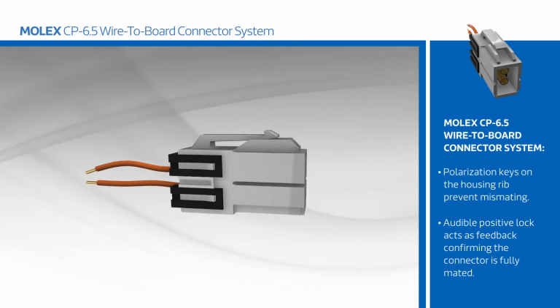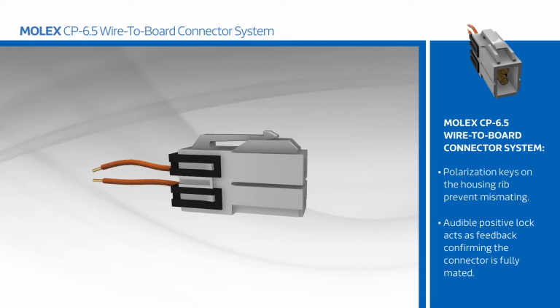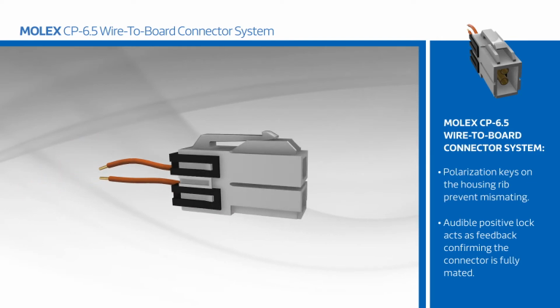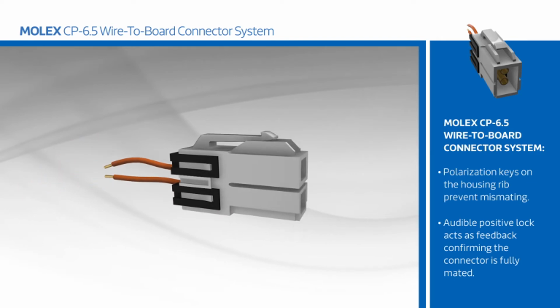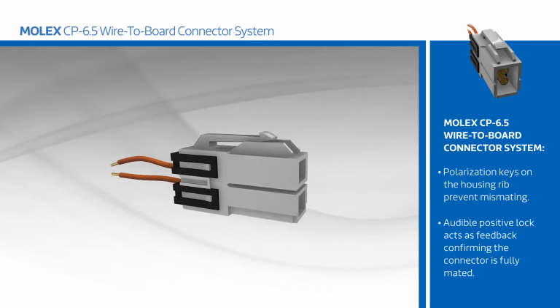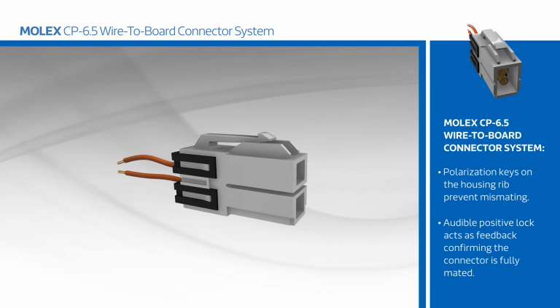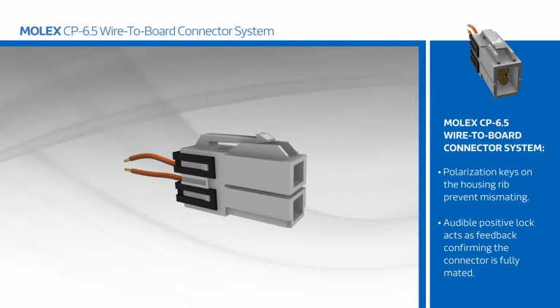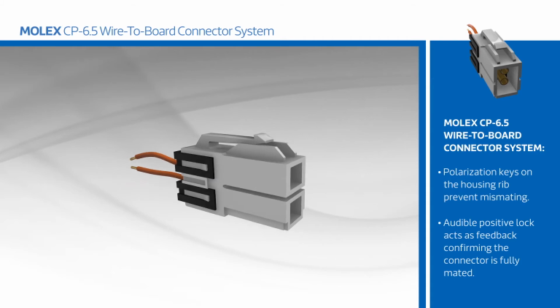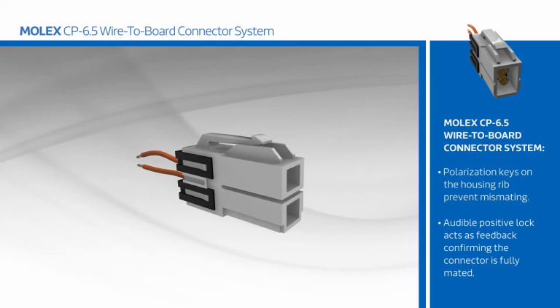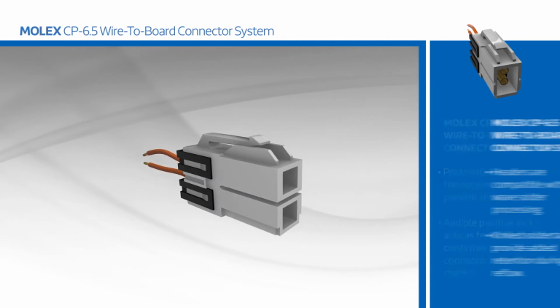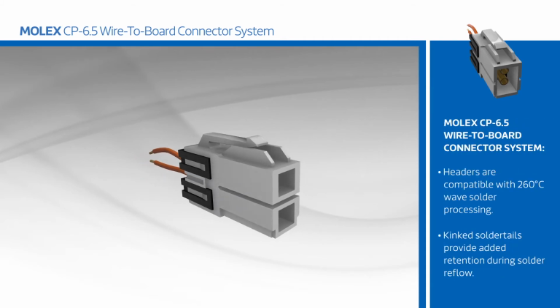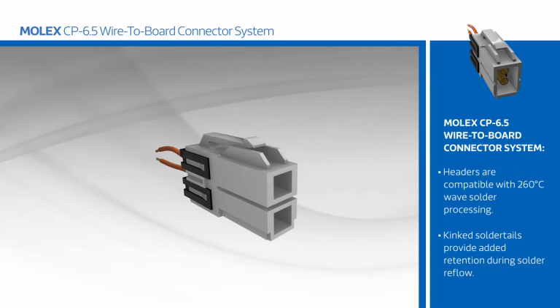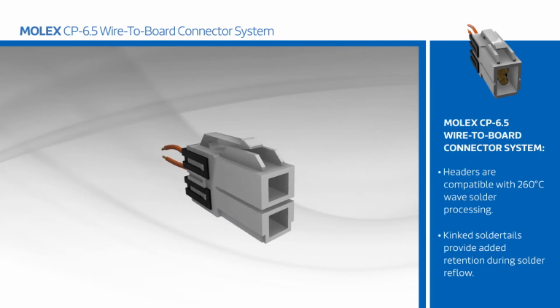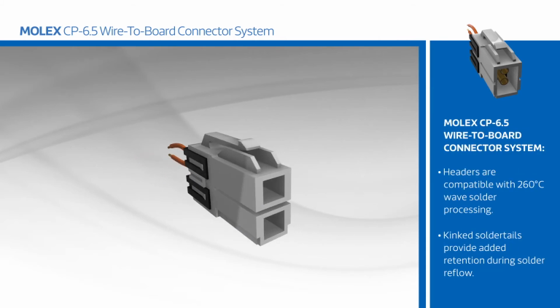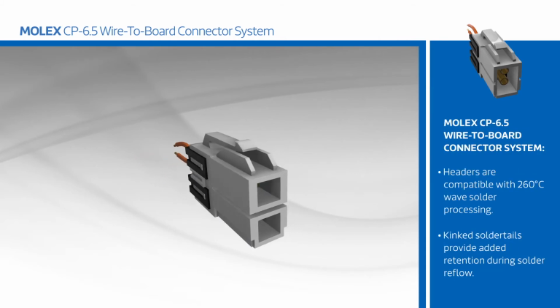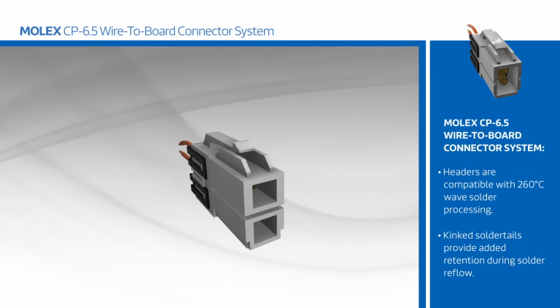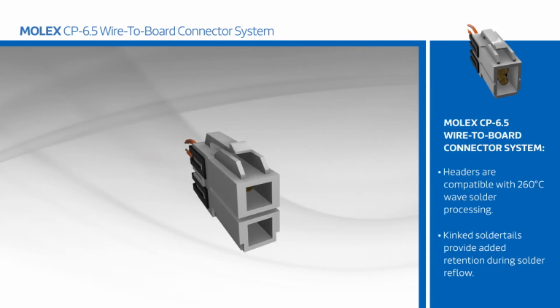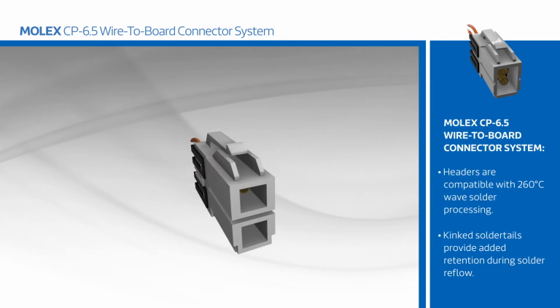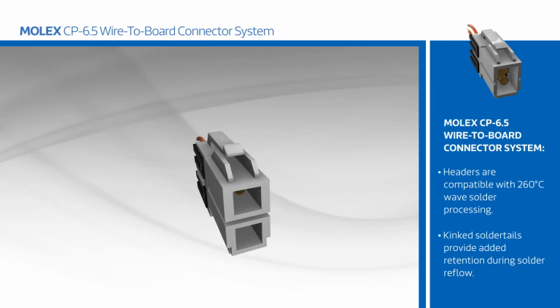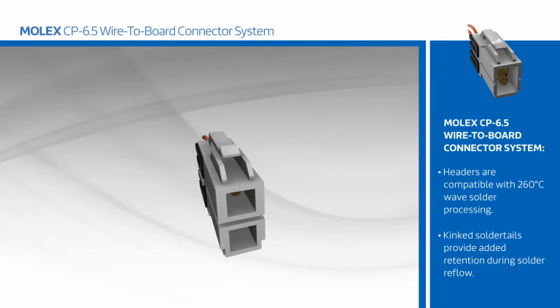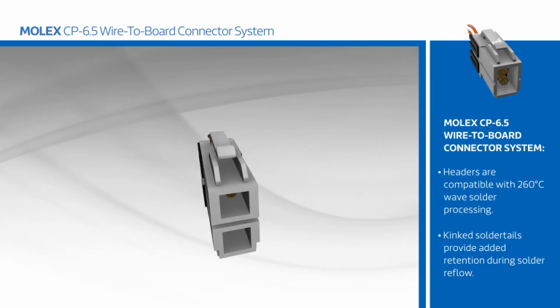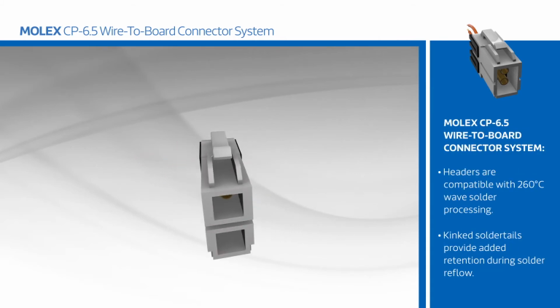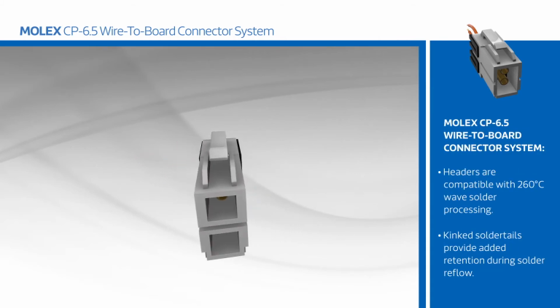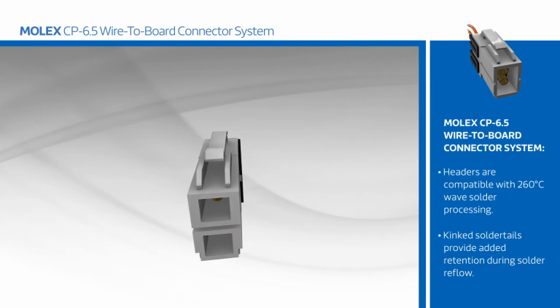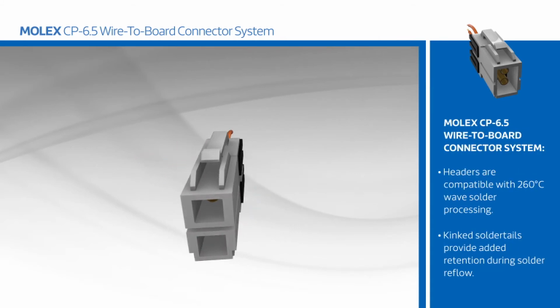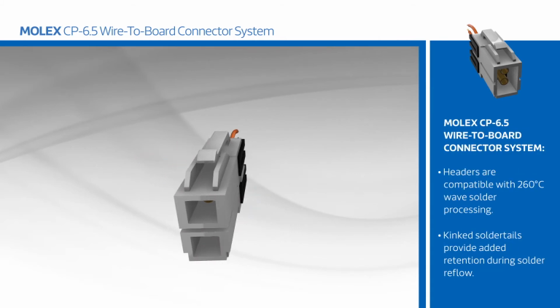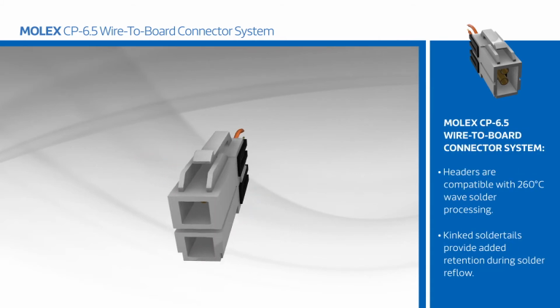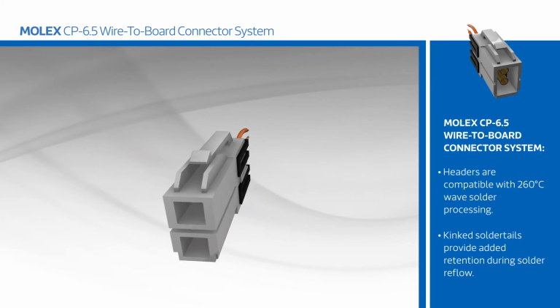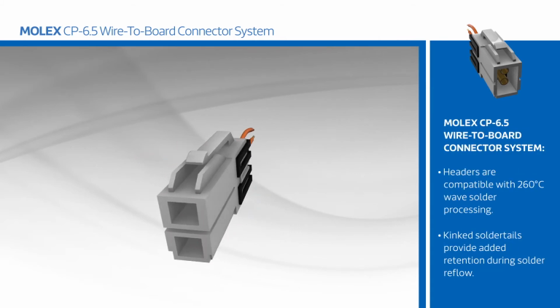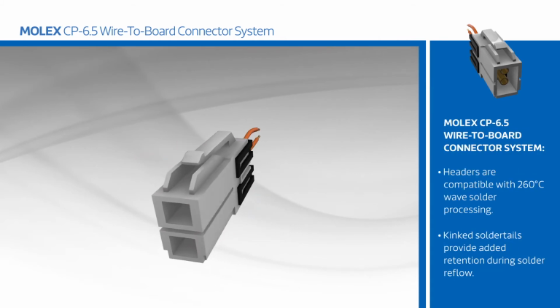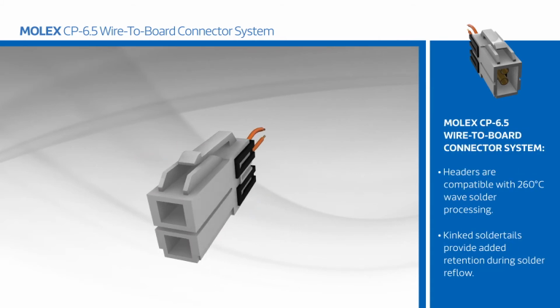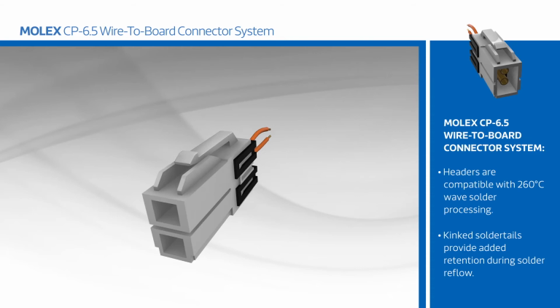Headers are compatible with 260 degrees C wave solder processing, and kinked solder tails provide added retention during solder reflow.